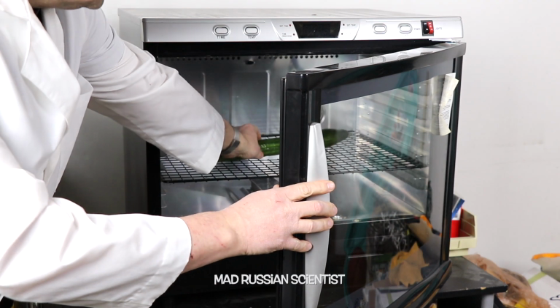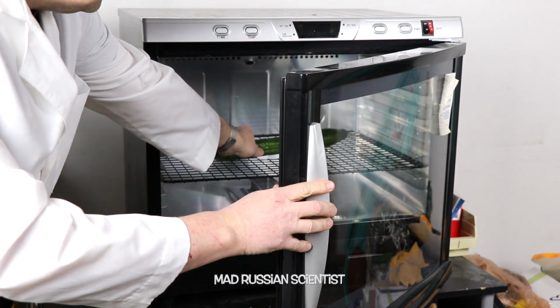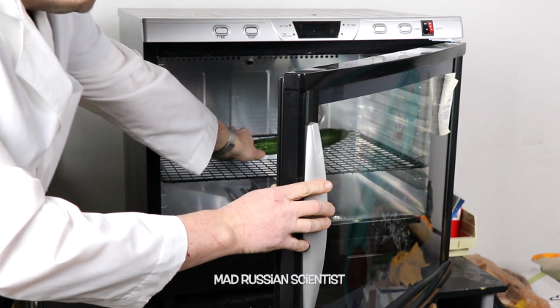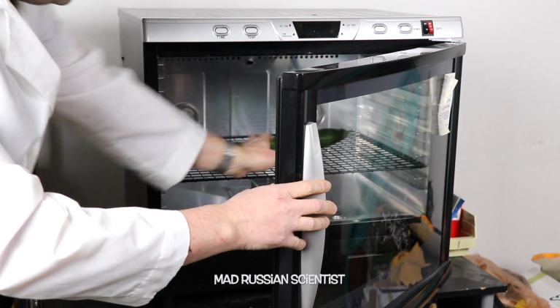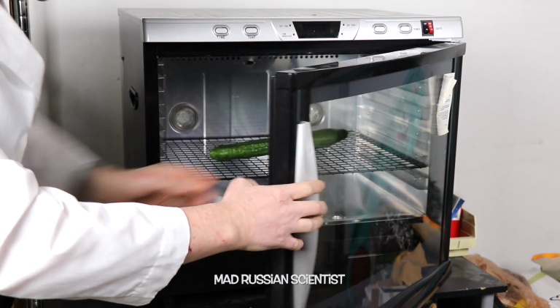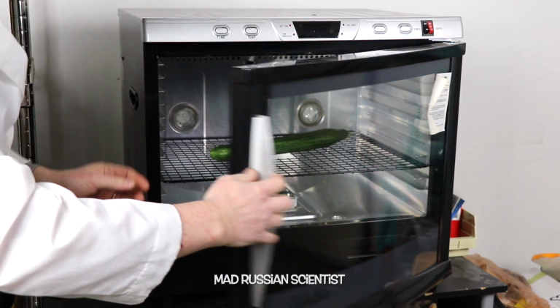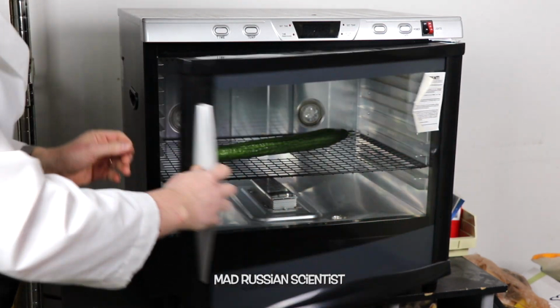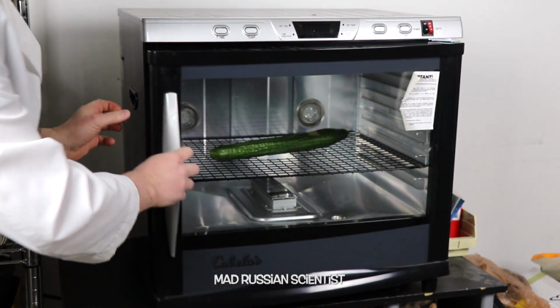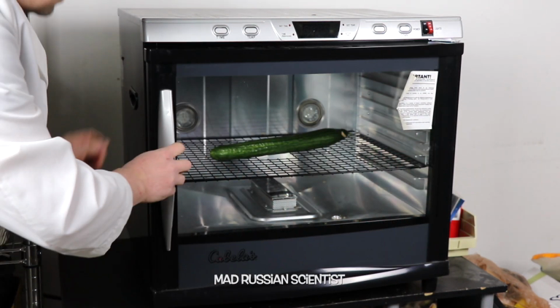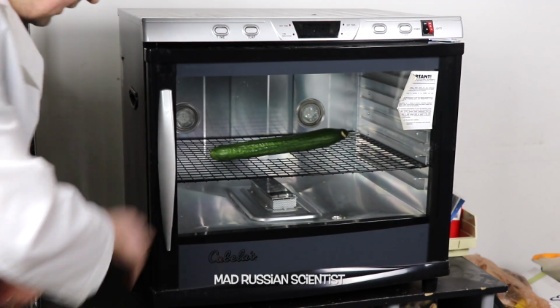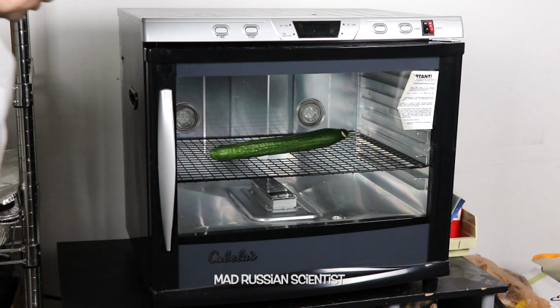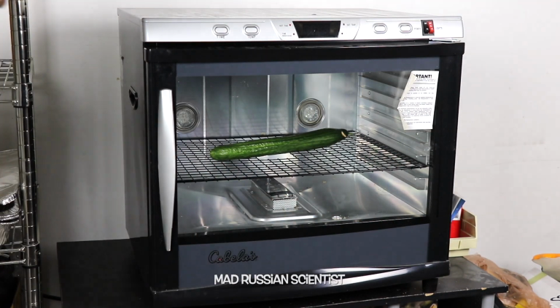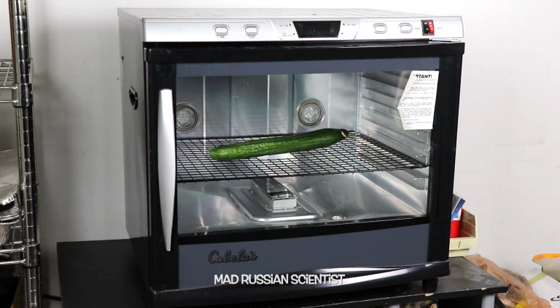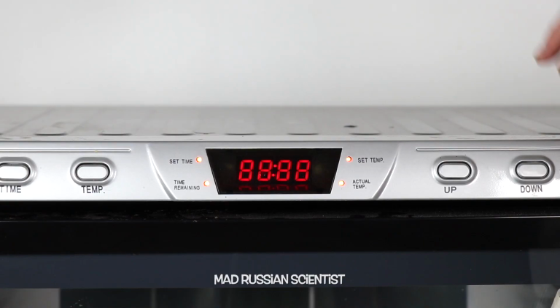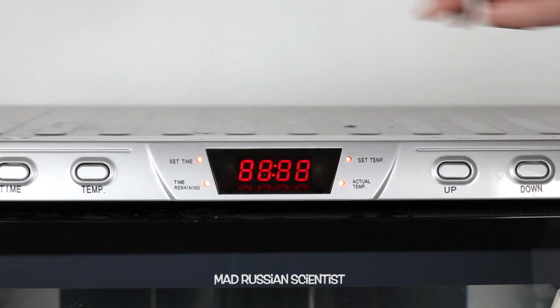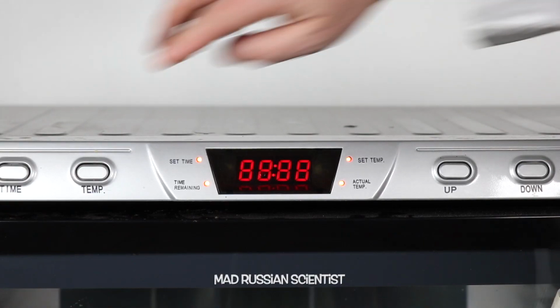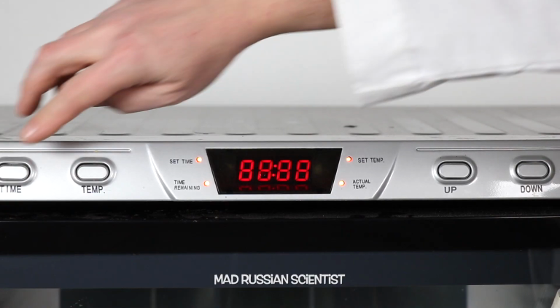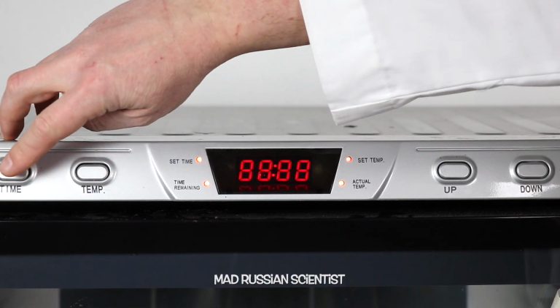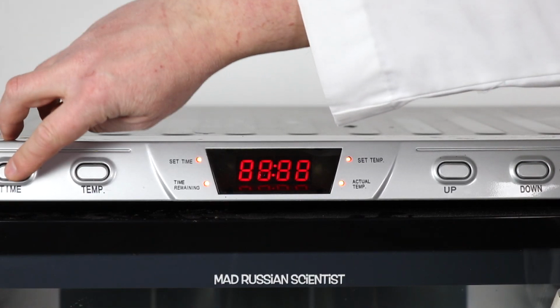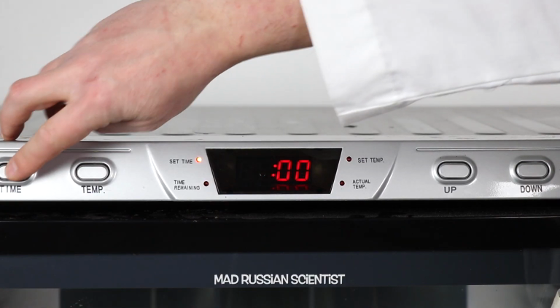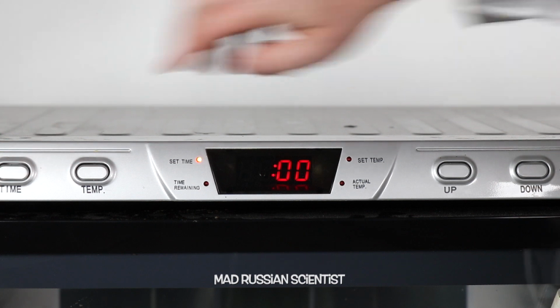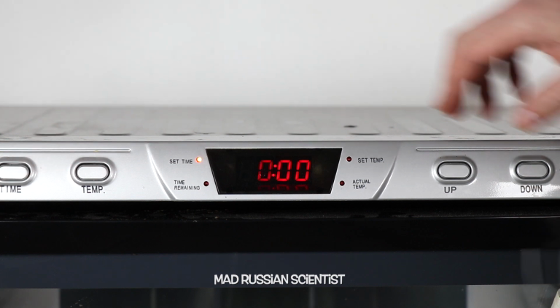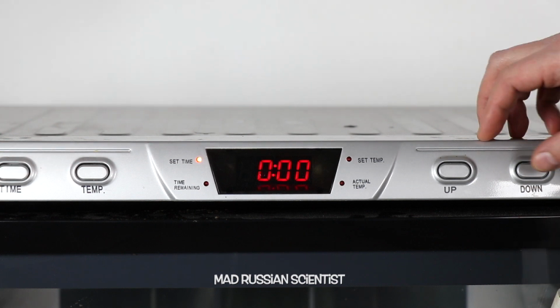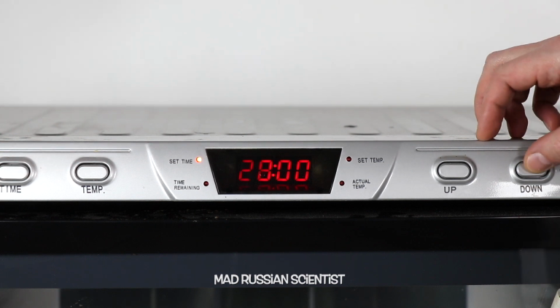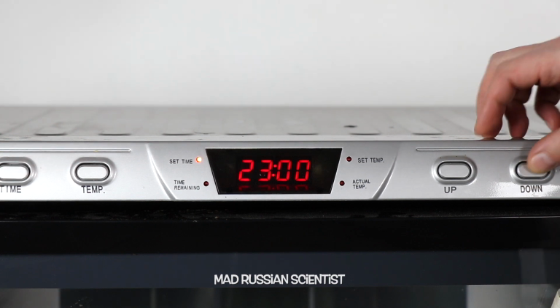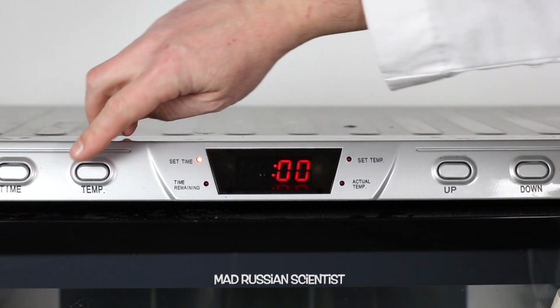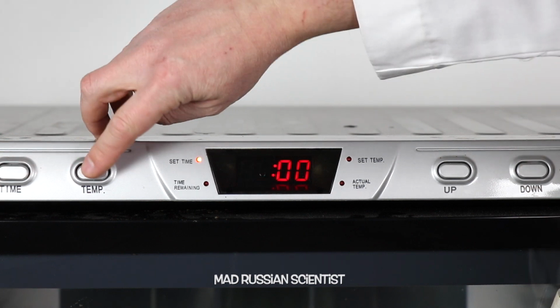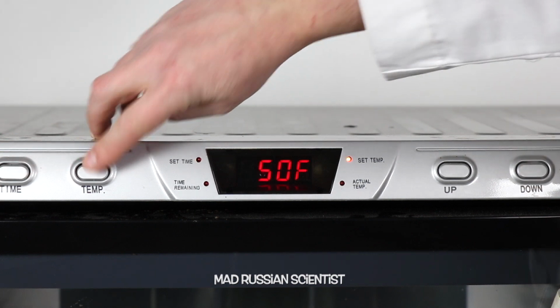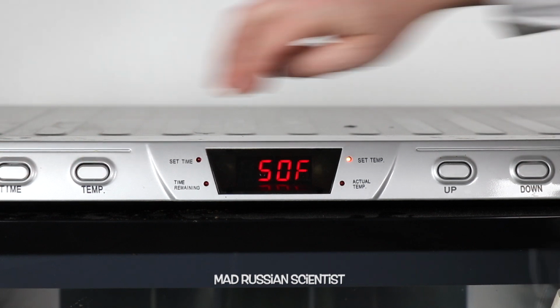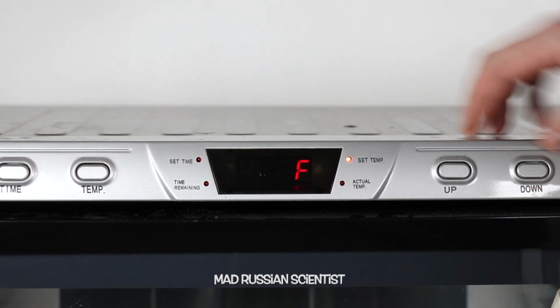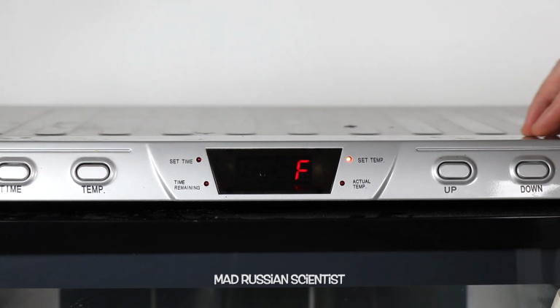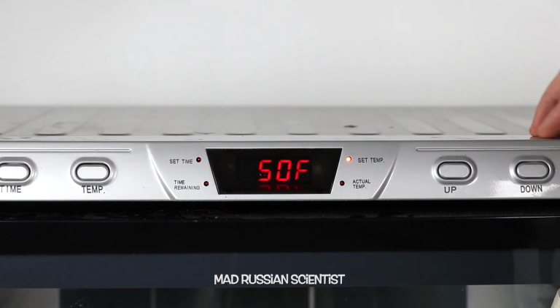I'm gonna put it like this. I'm gonna set it for the longest time and for the highest temperature.